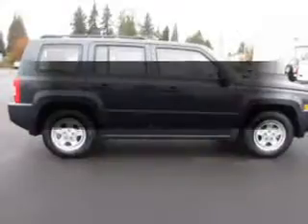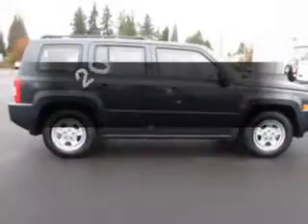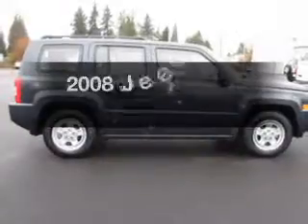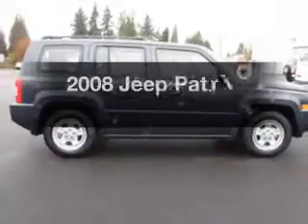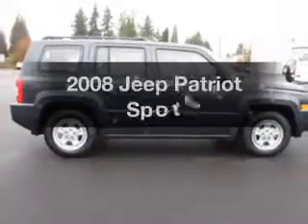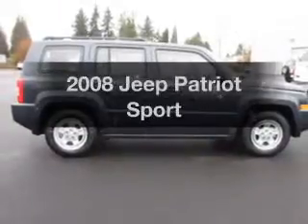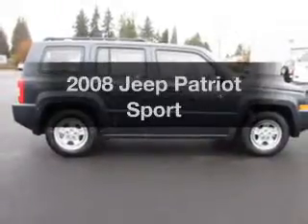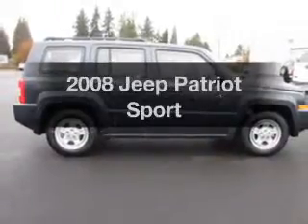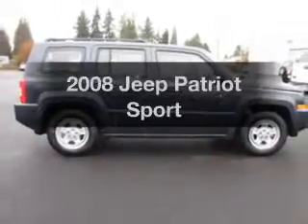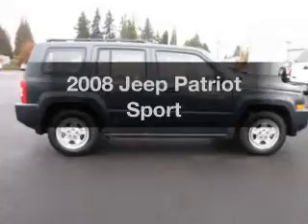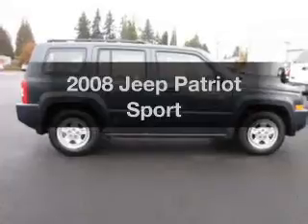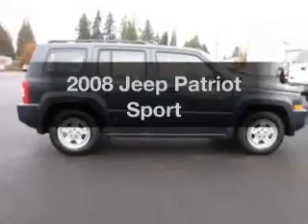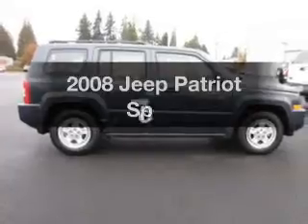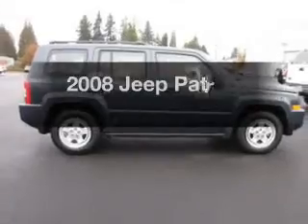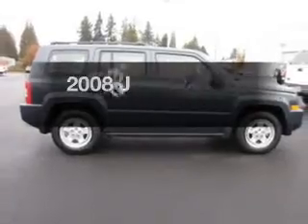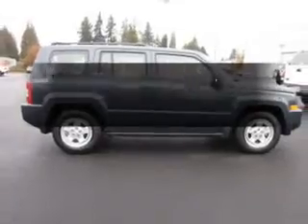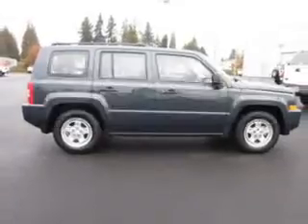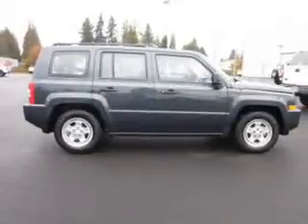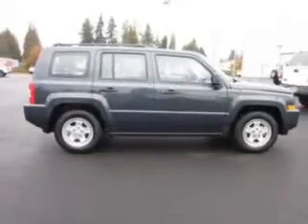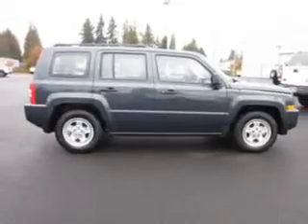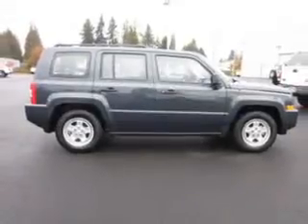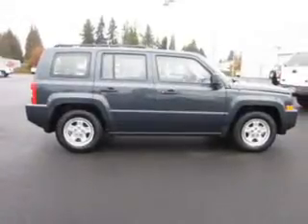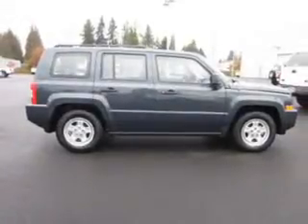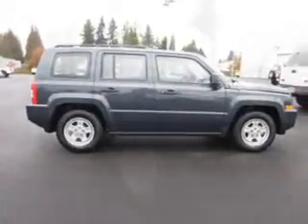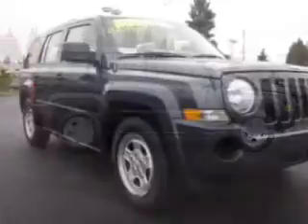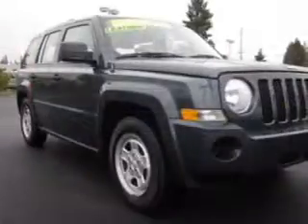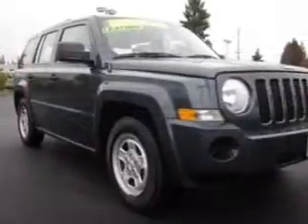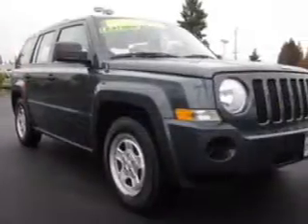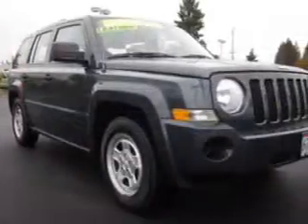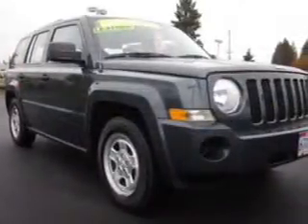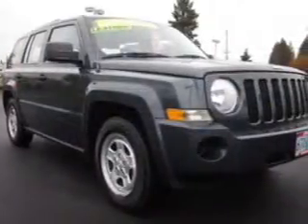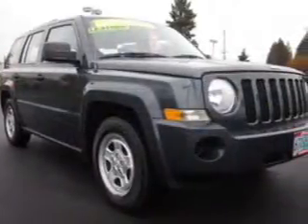Presenting the 2008 Jeep Patriot. If you're looking for a first-rate auto, this one could be yours today.